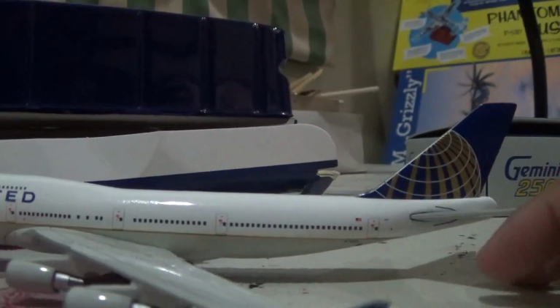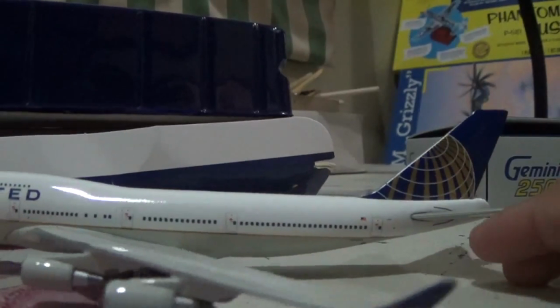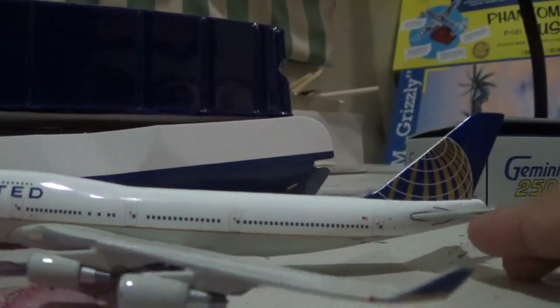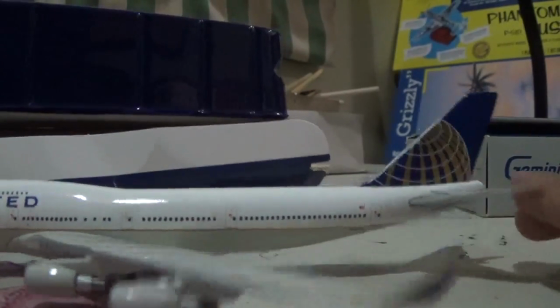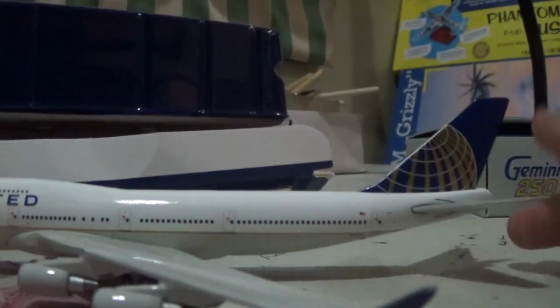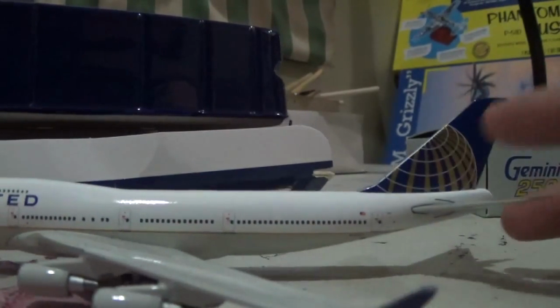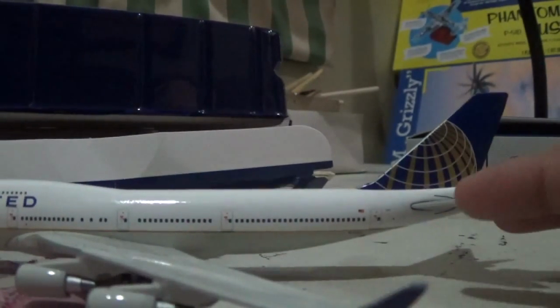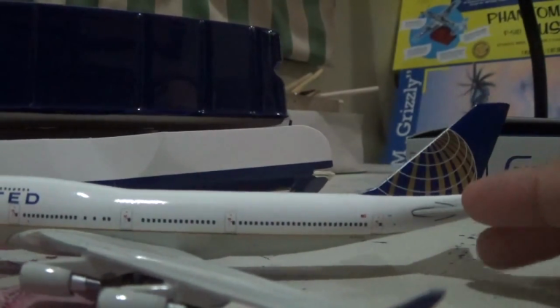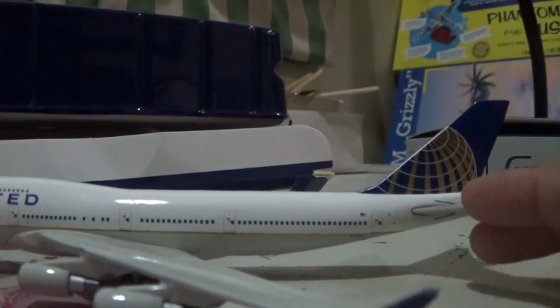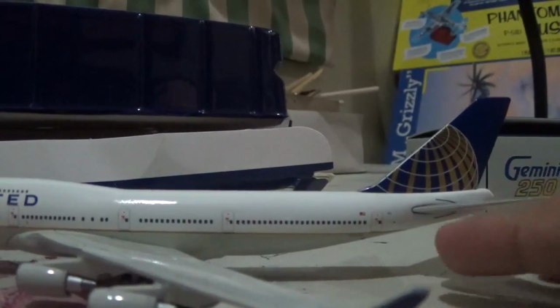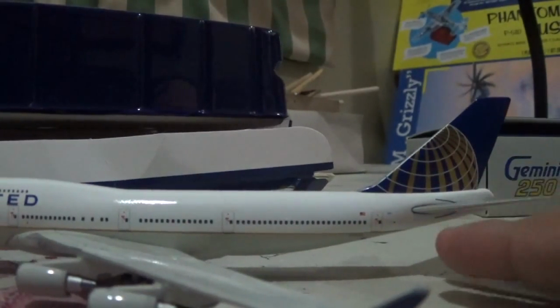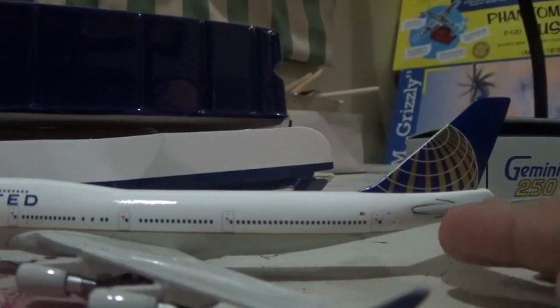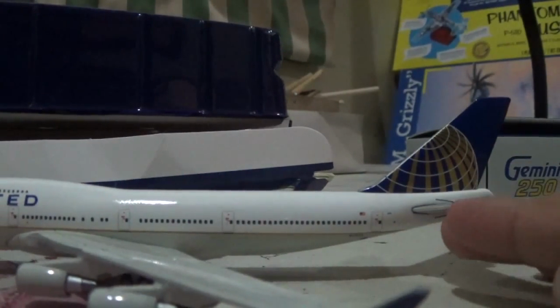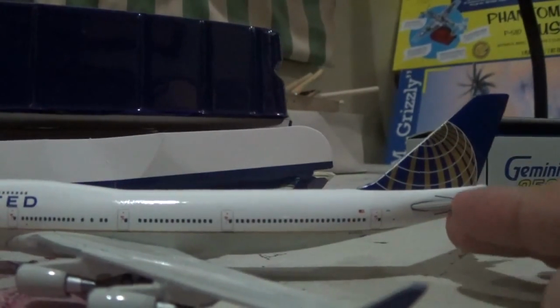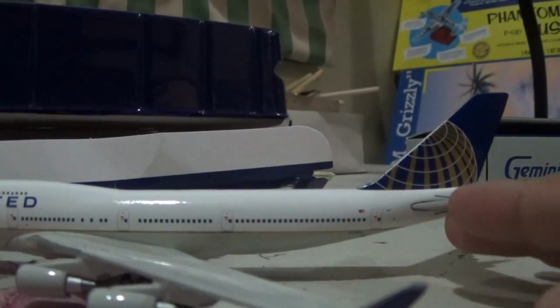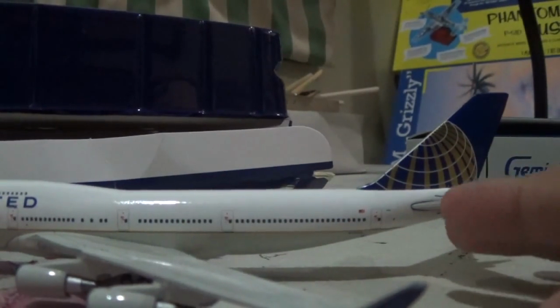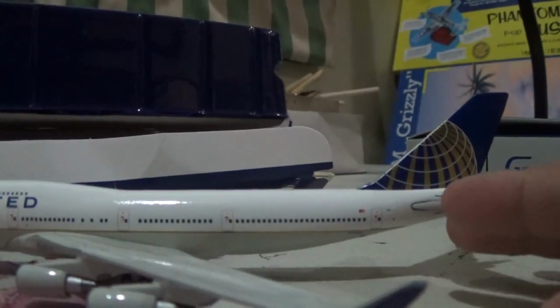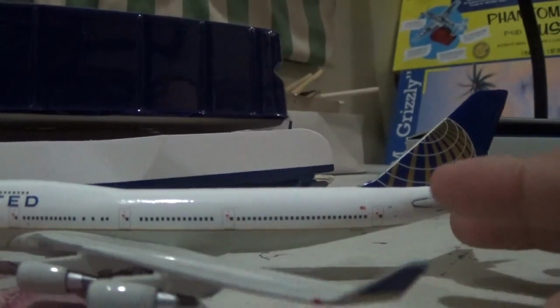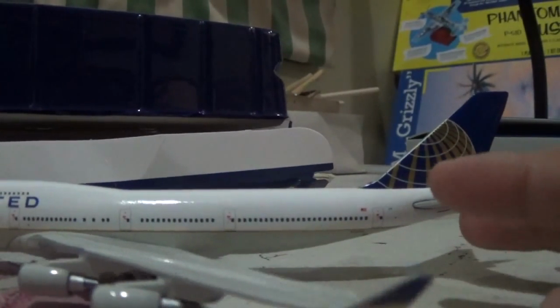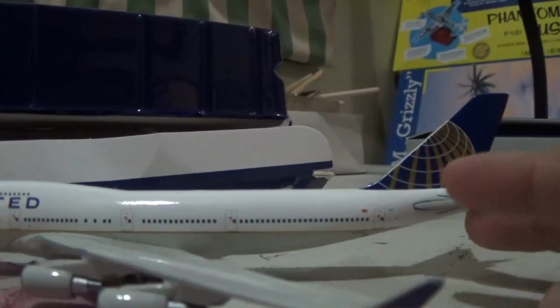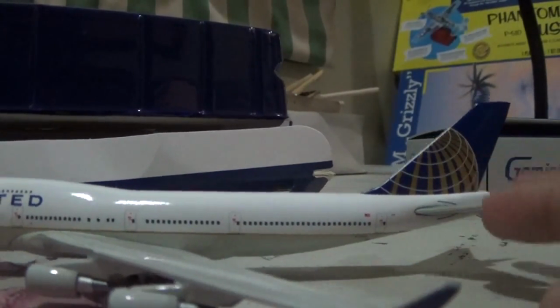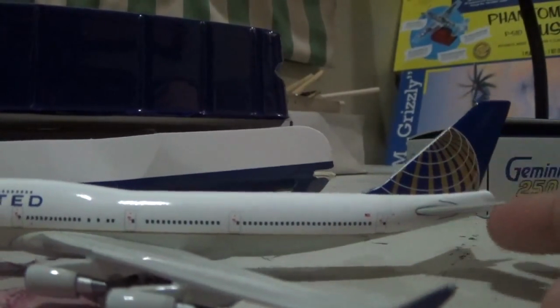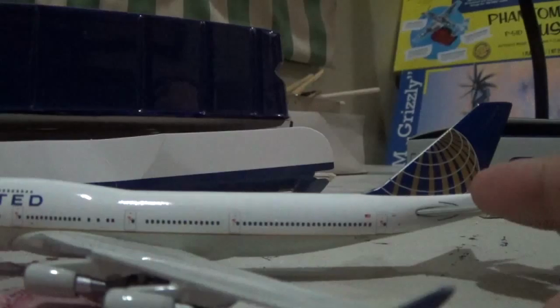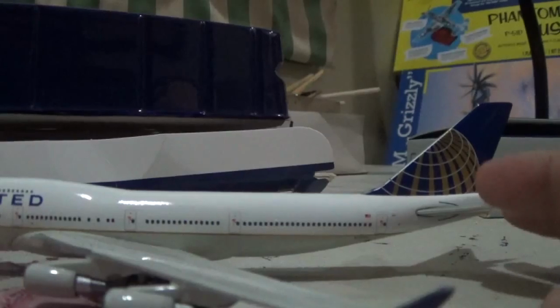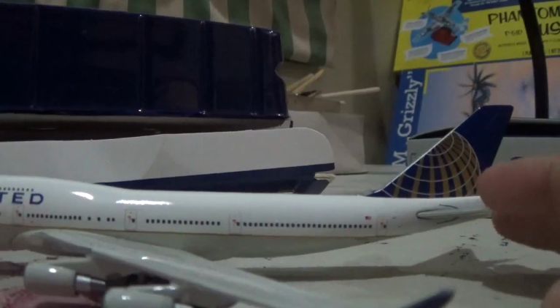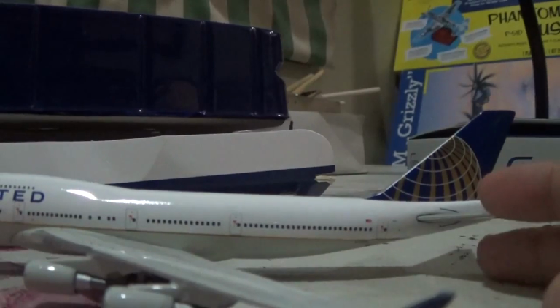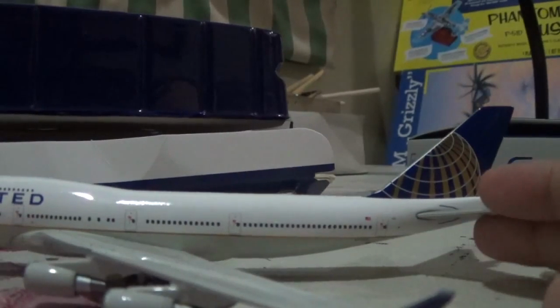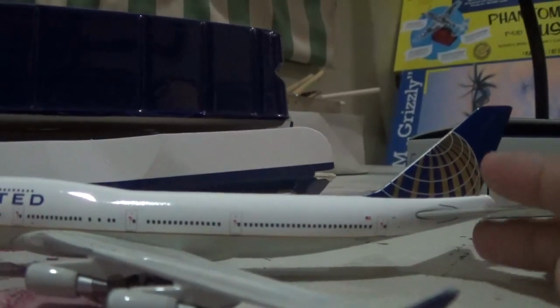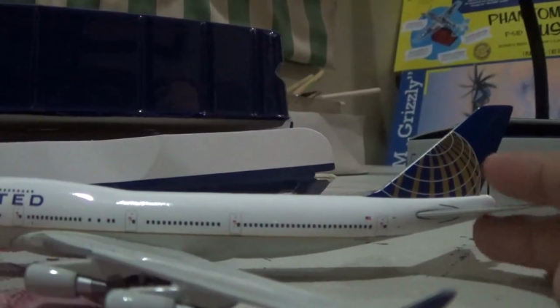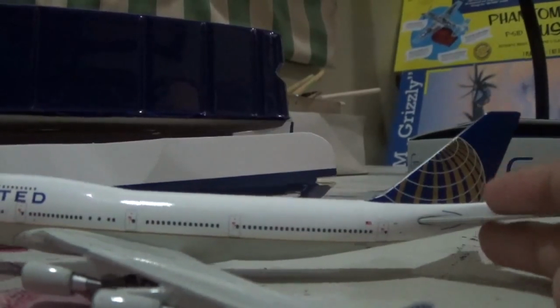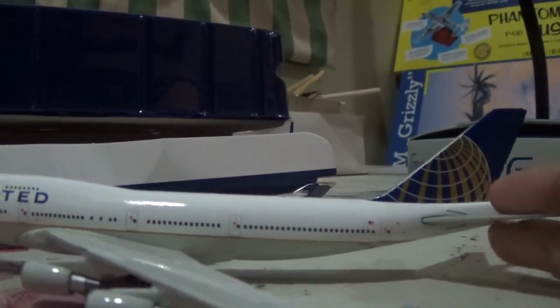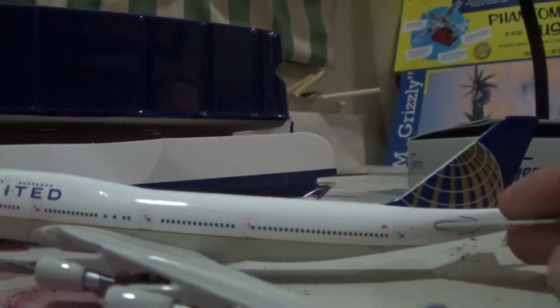And yeah, it's nice to look at. Awesome — like all Gemini Jets models.